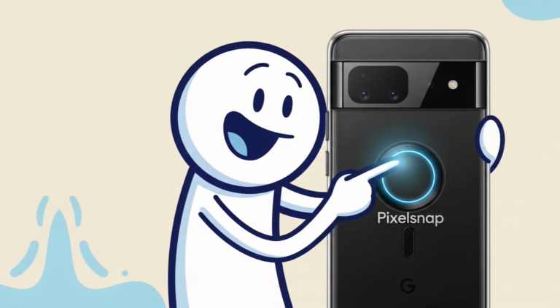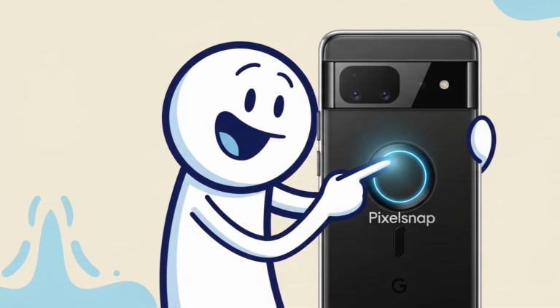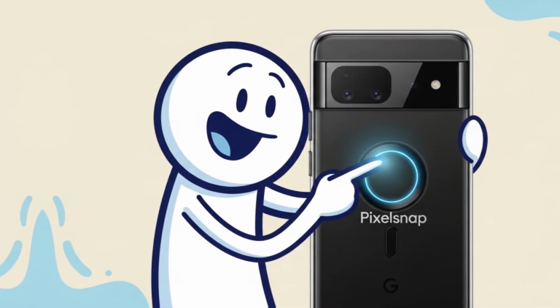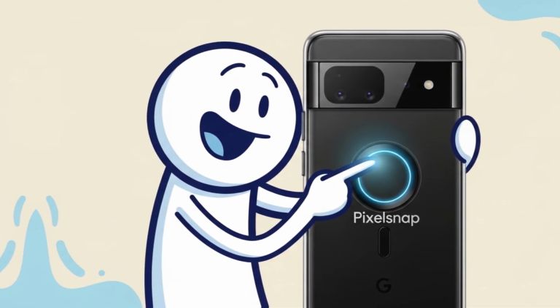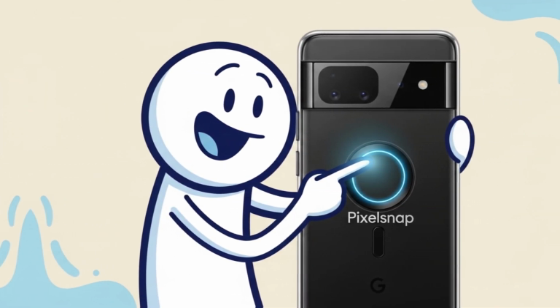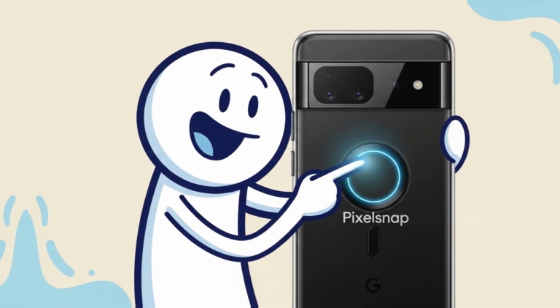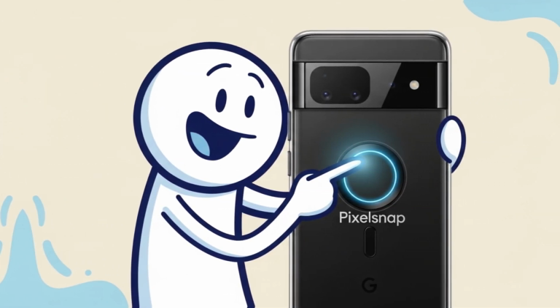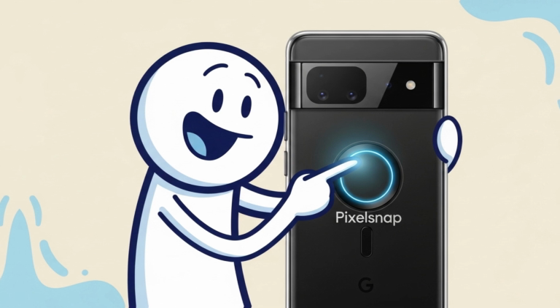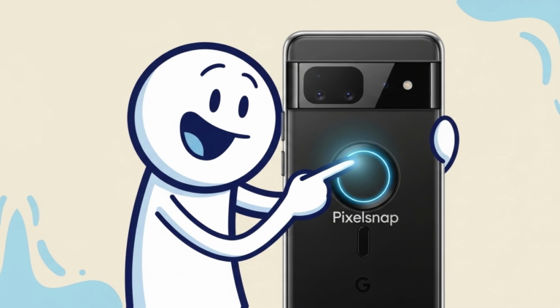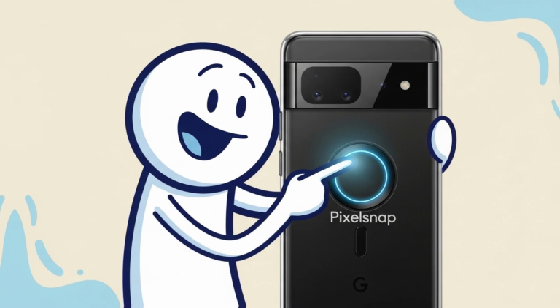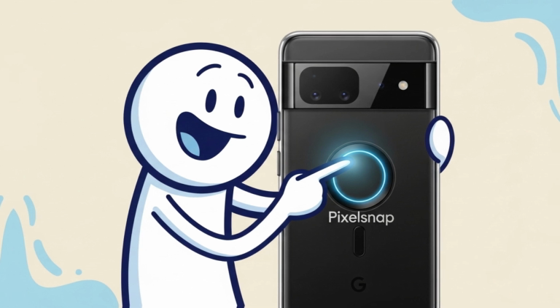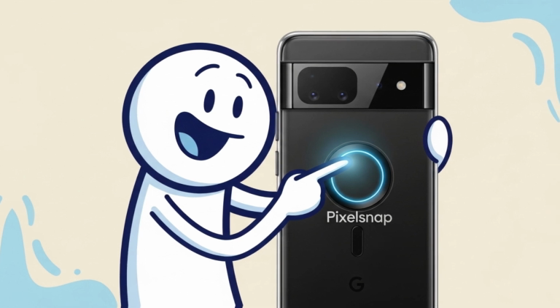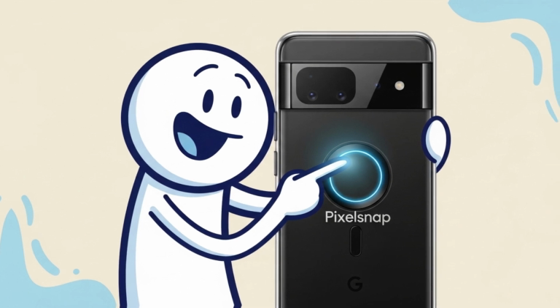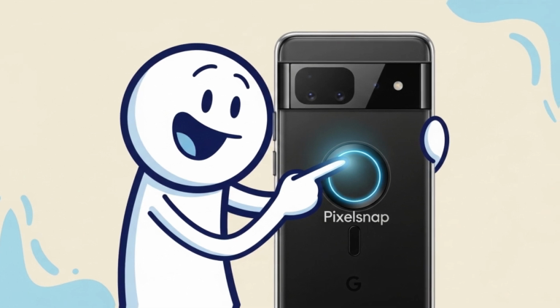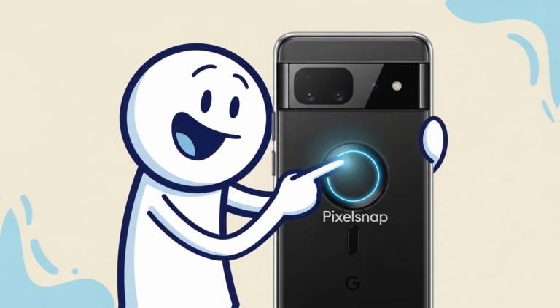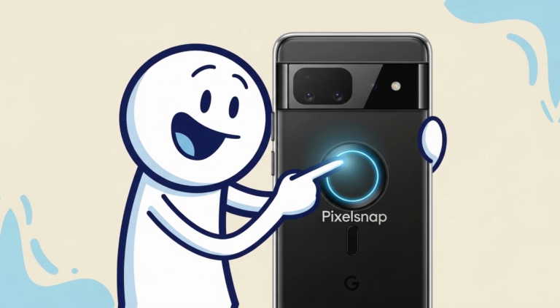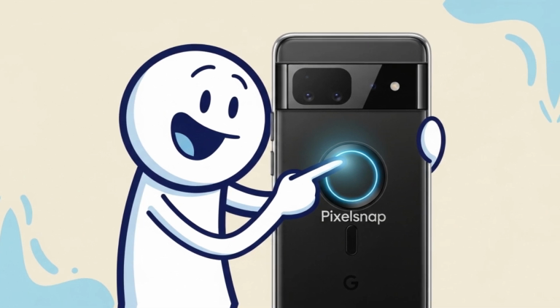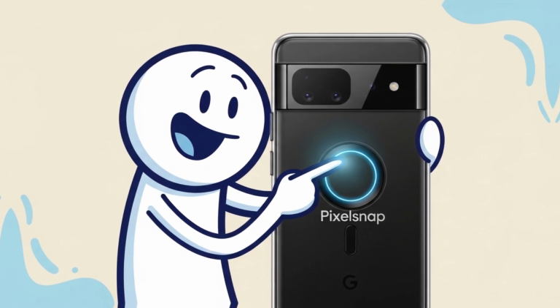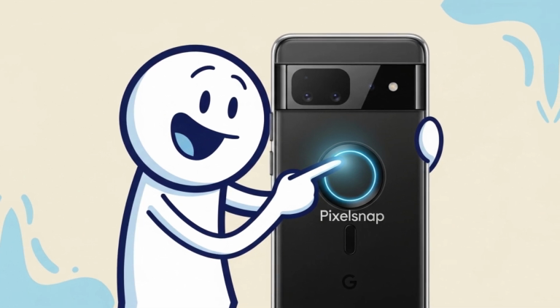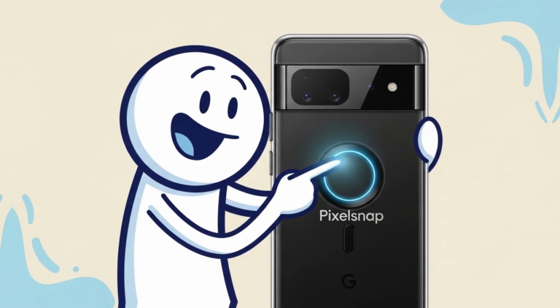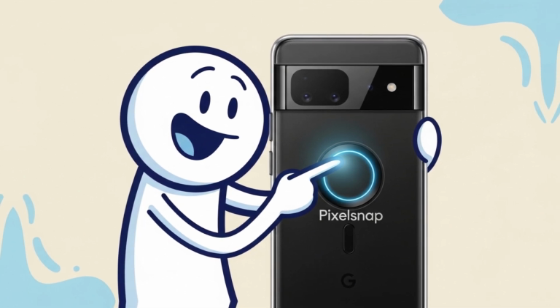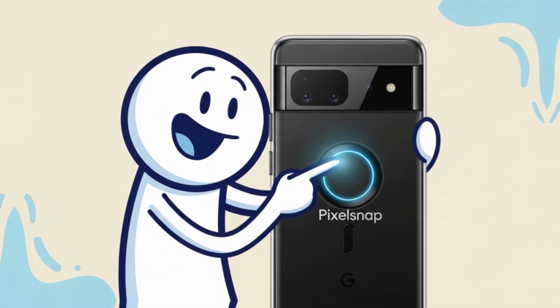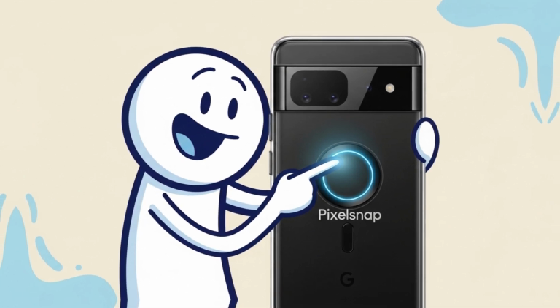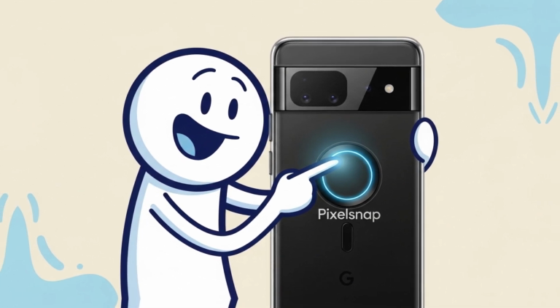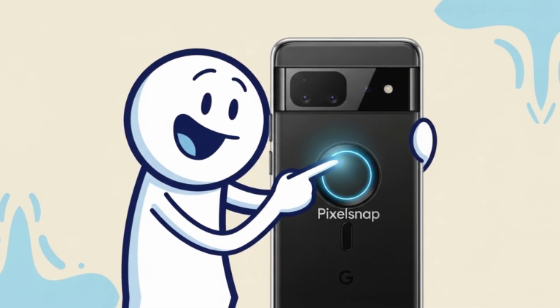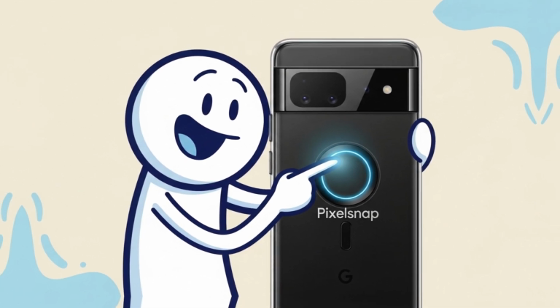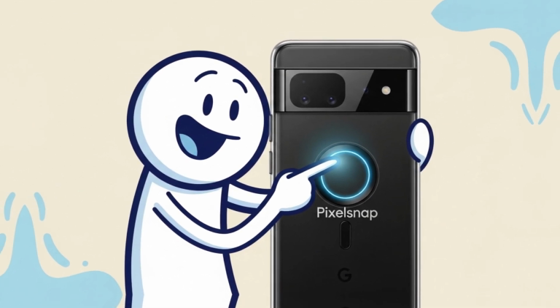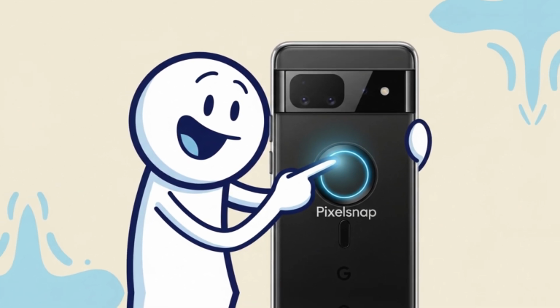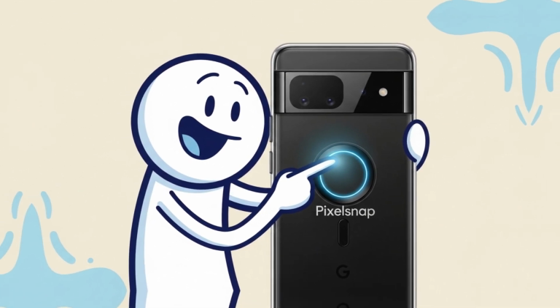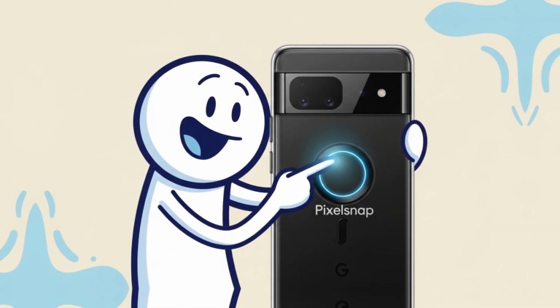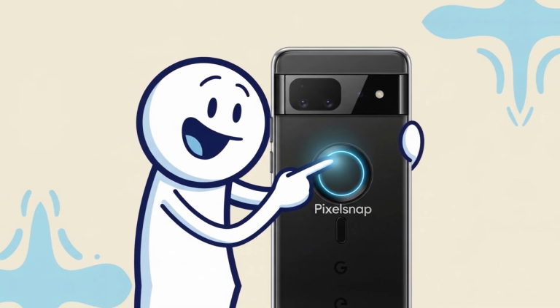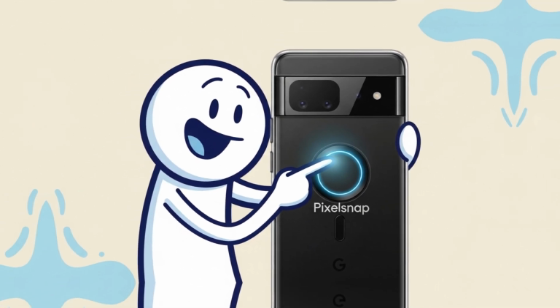New first-party cases, called PixelSnap, have surfaced showing a visible magnetic ring that hints at seamless magnetic interaction.